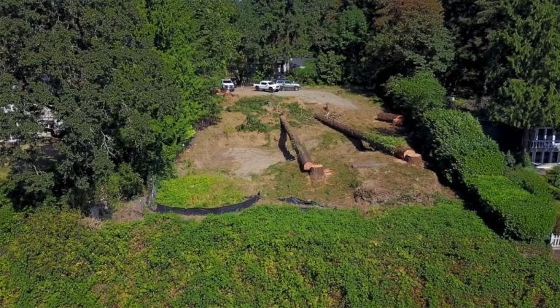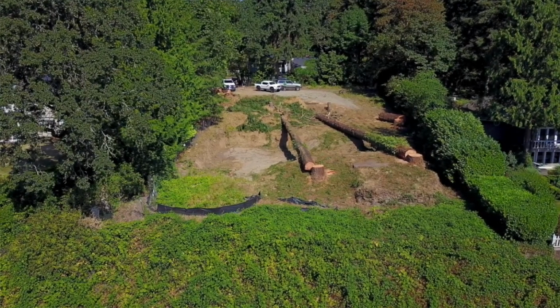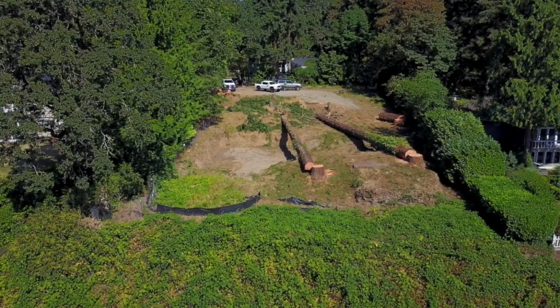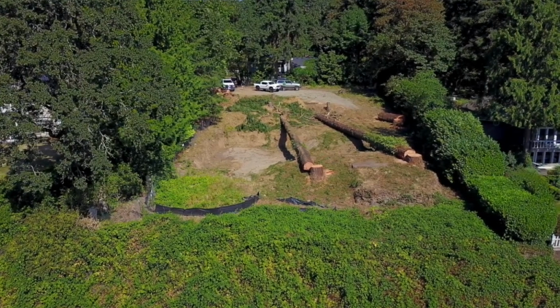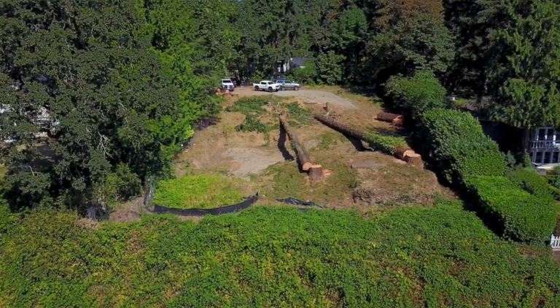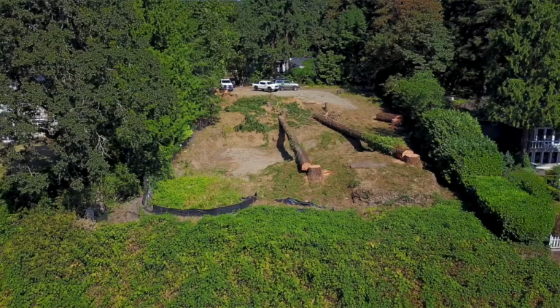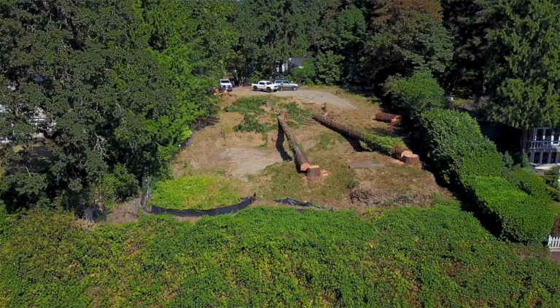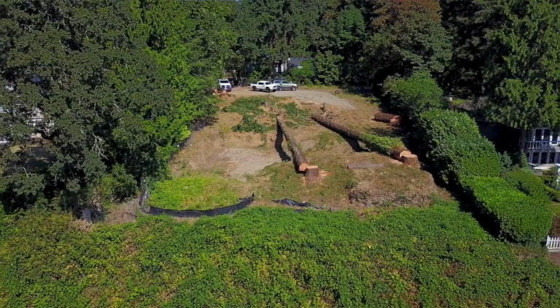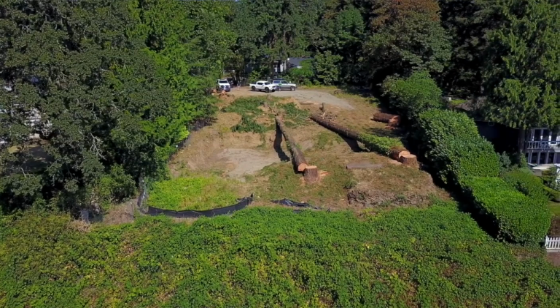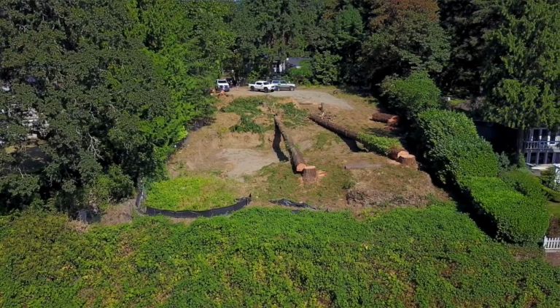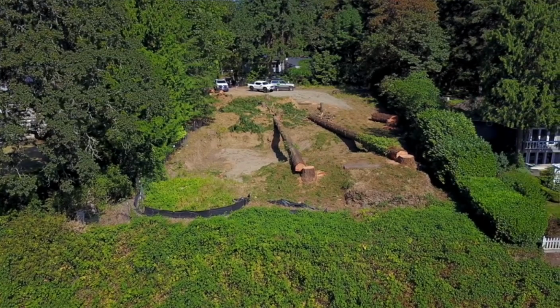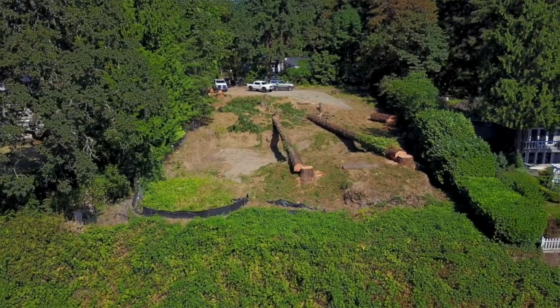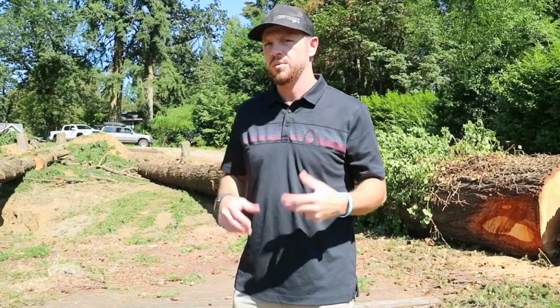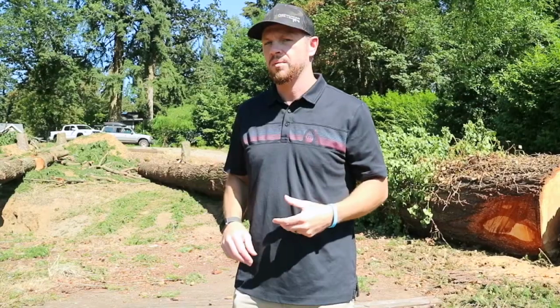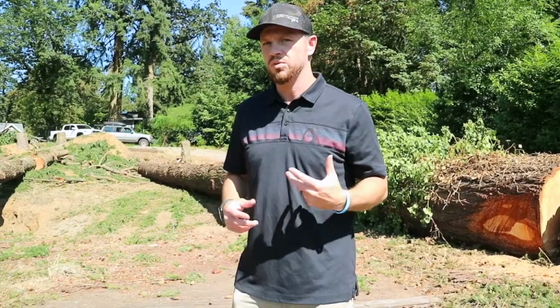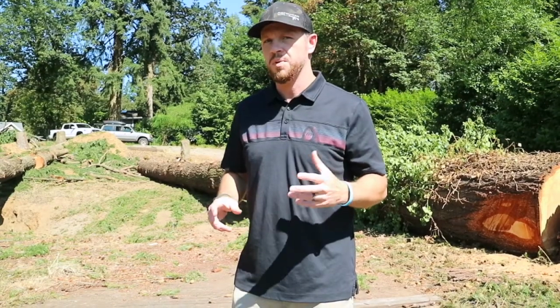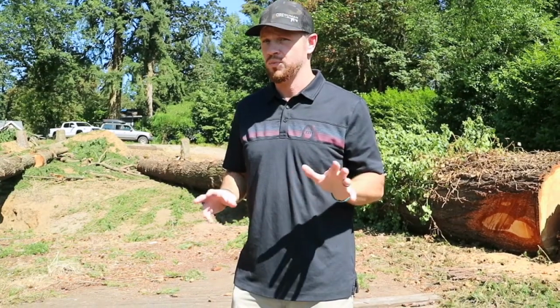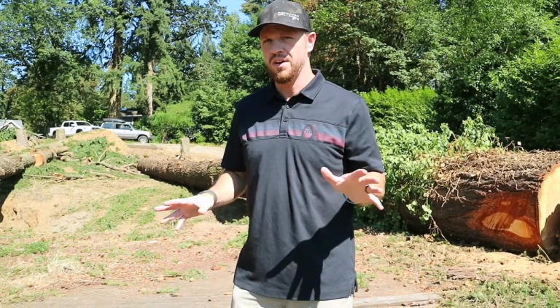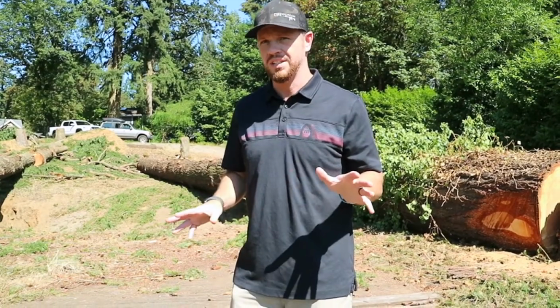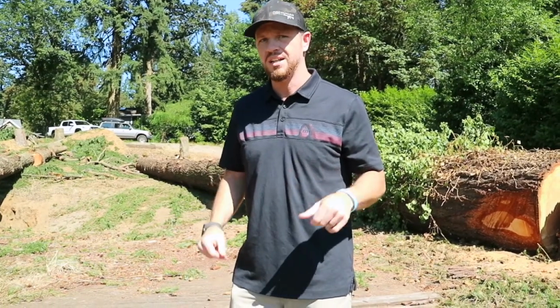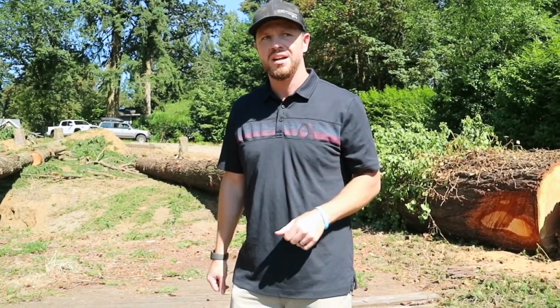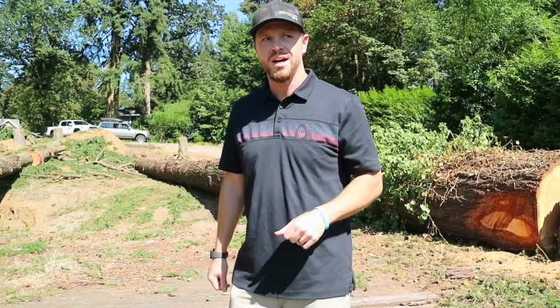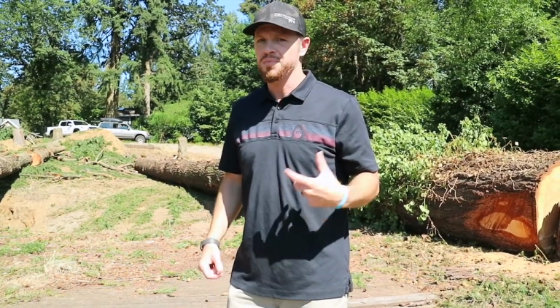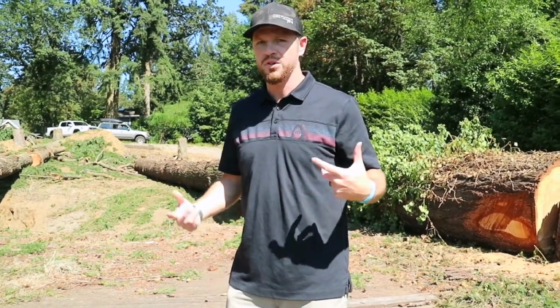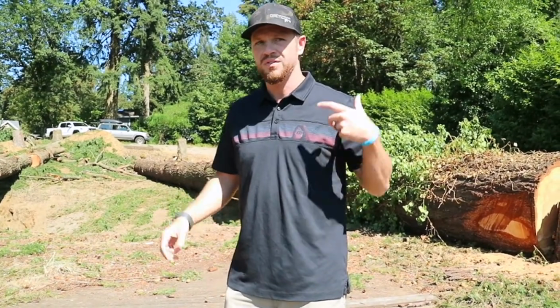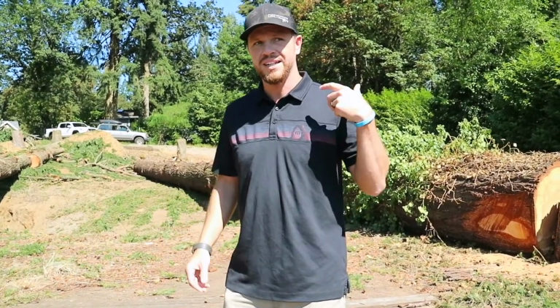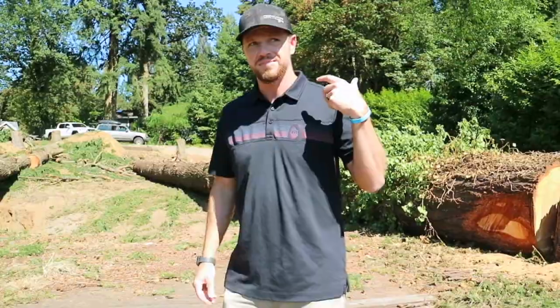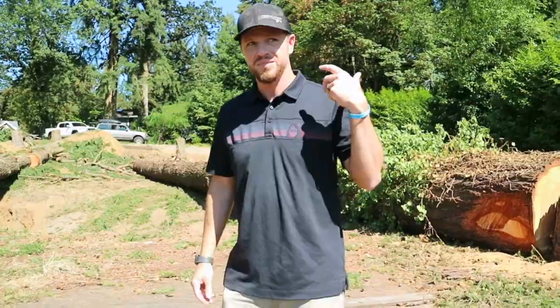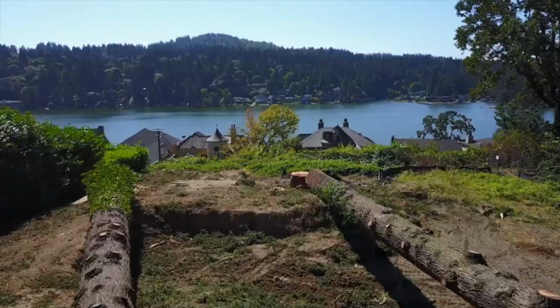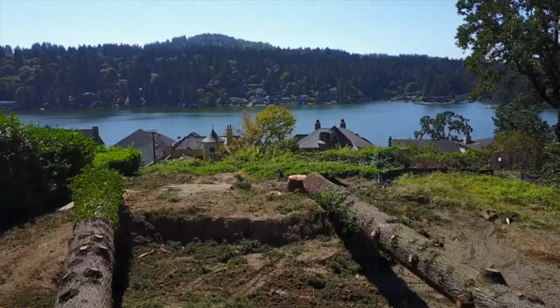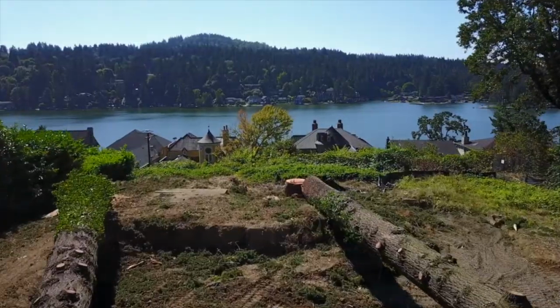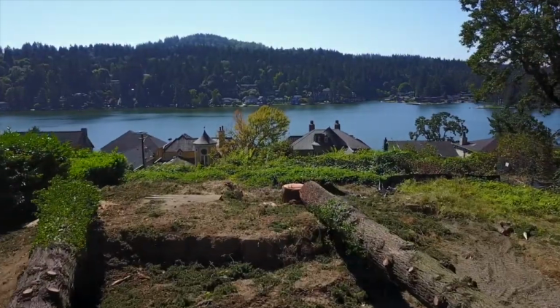This project is gonna be probably our coolest project we've ever done, just by virtue of the fact that we've got this view to look at.